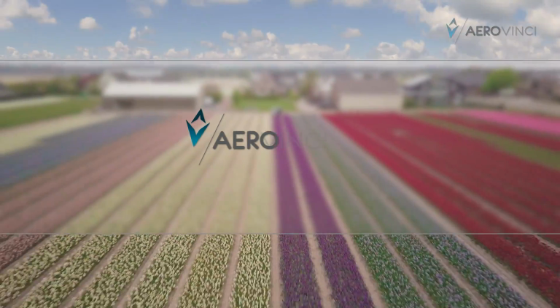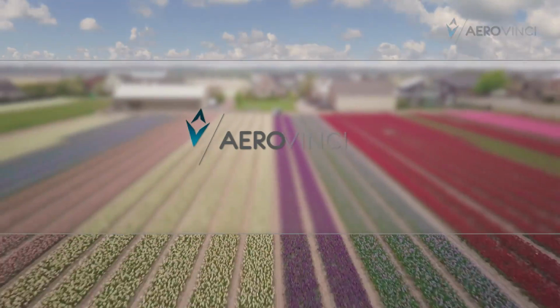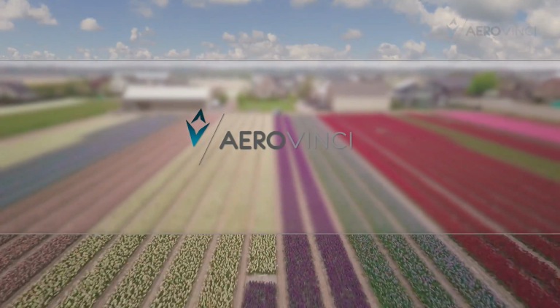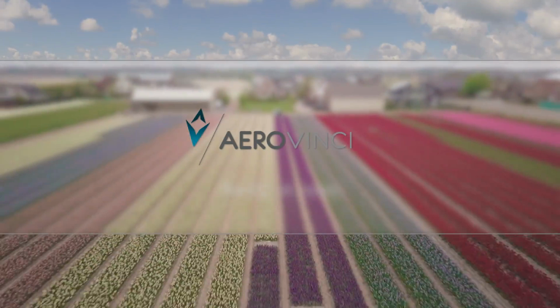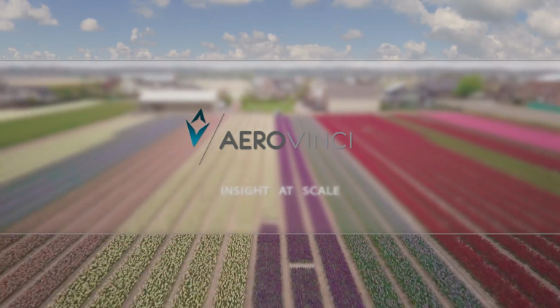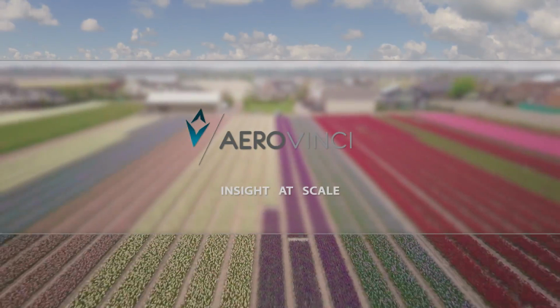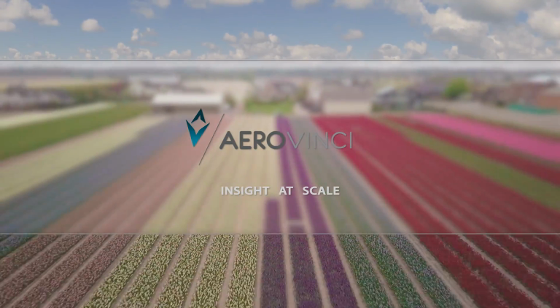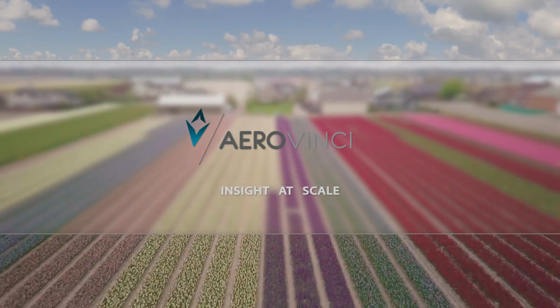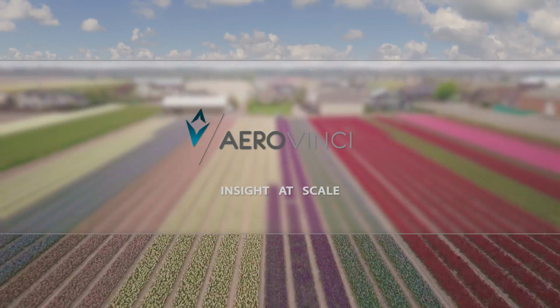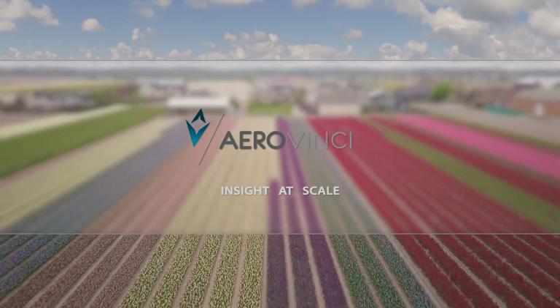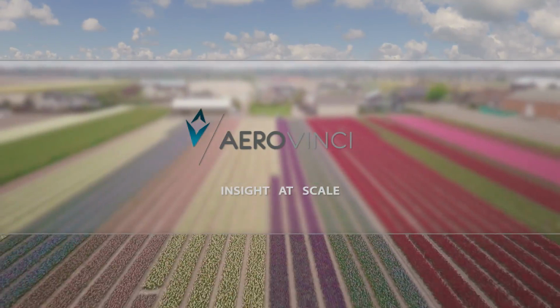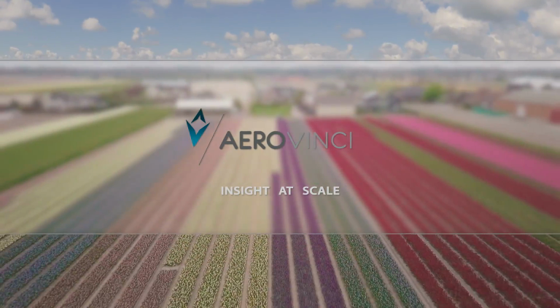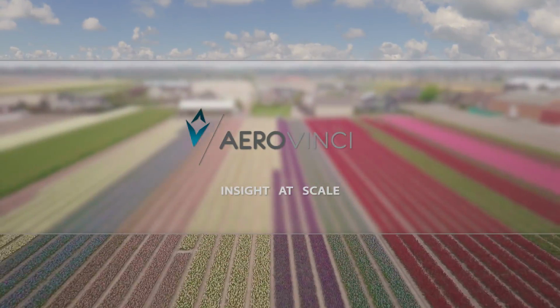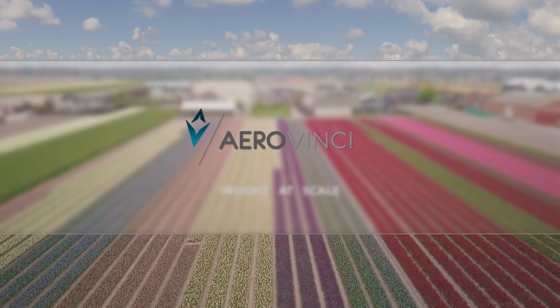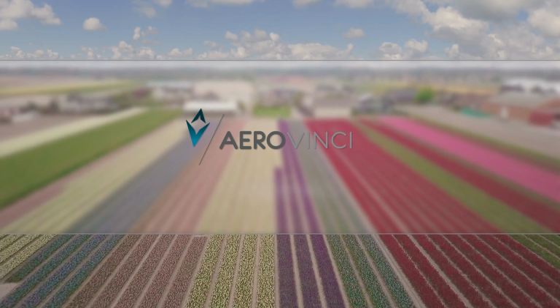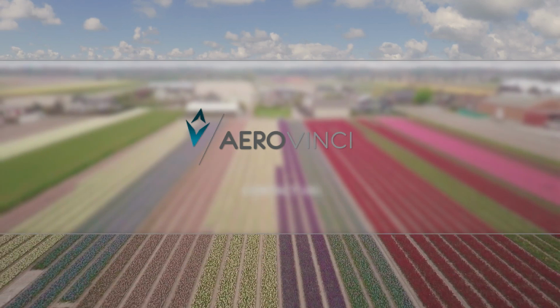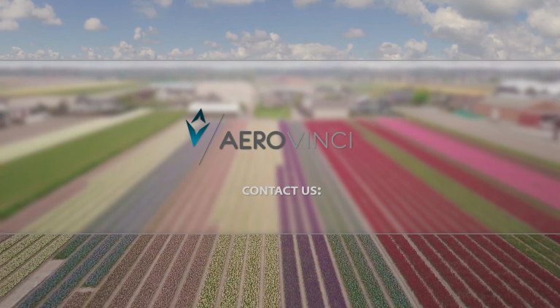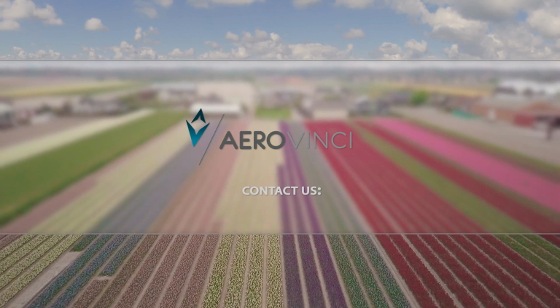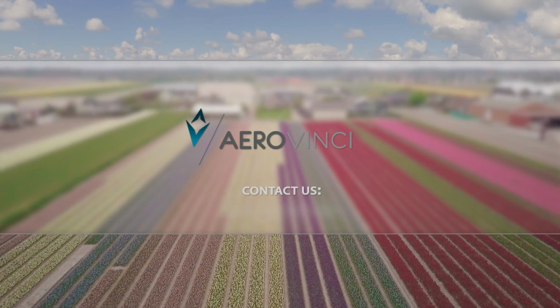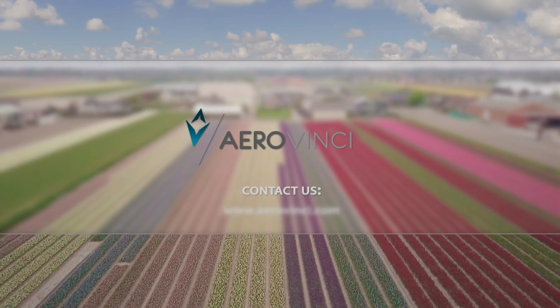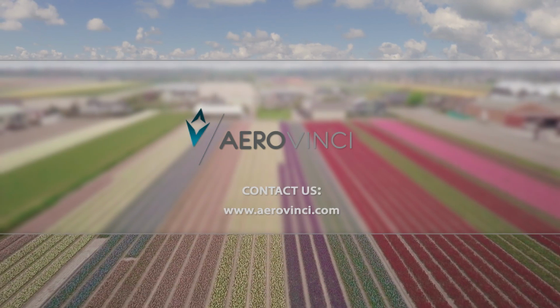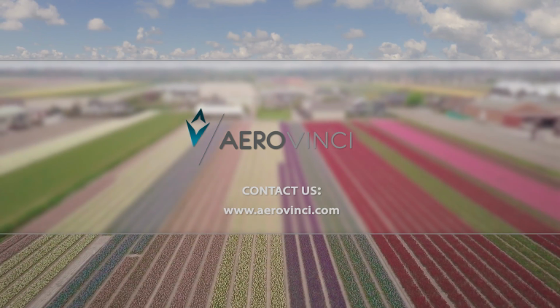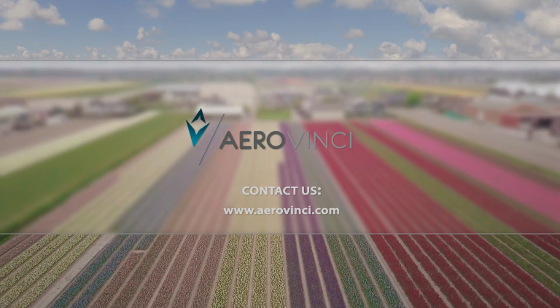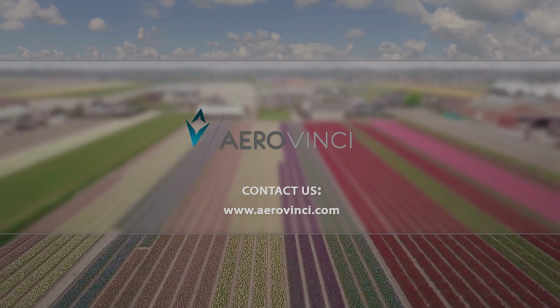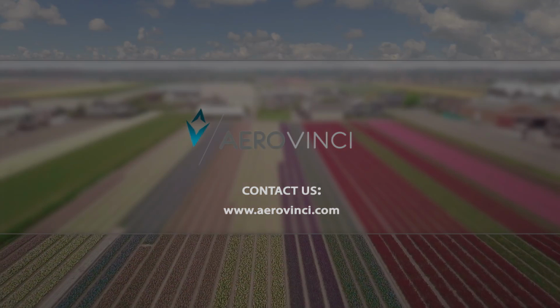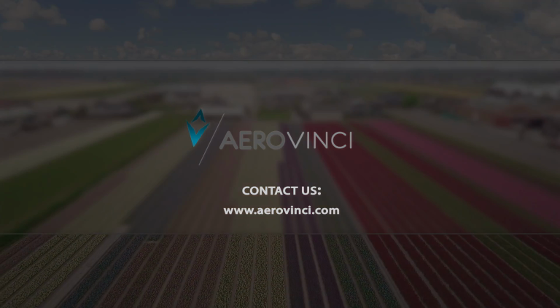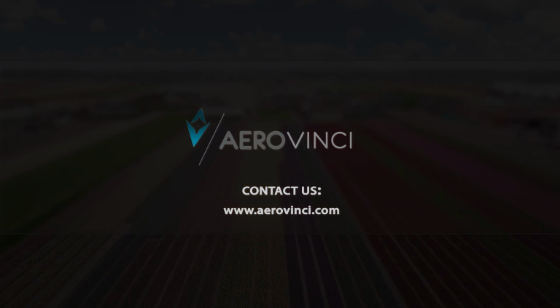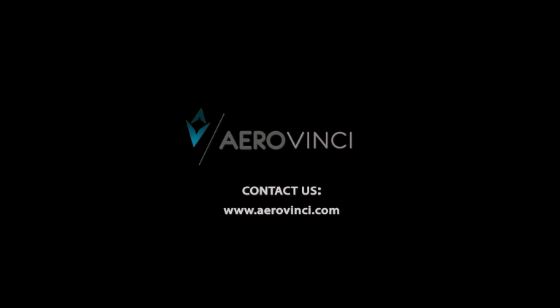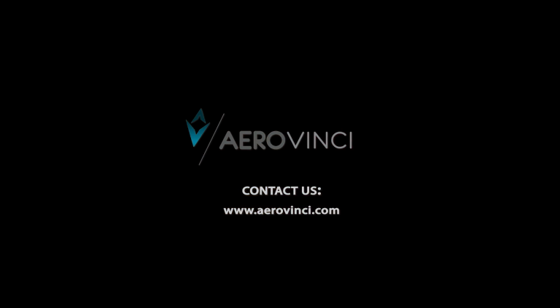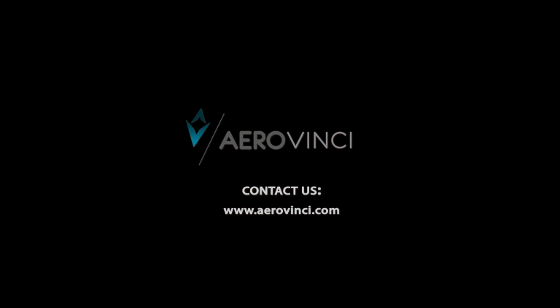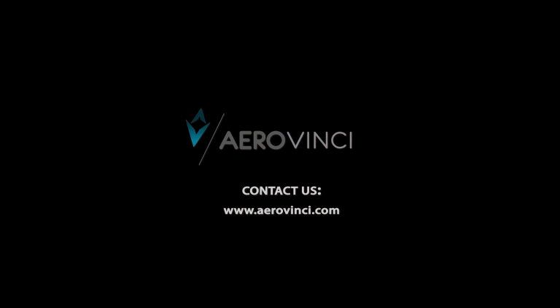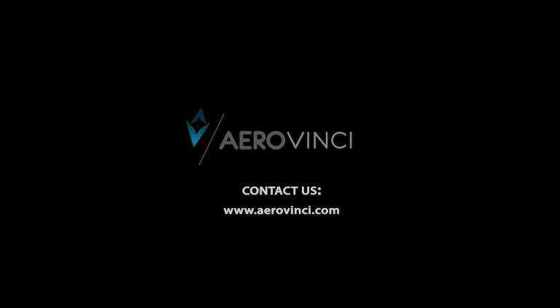AeroVinci. Insight at scale. Contact us — visit AeroVinci.com for more information.